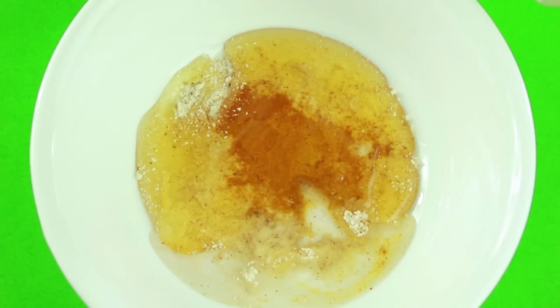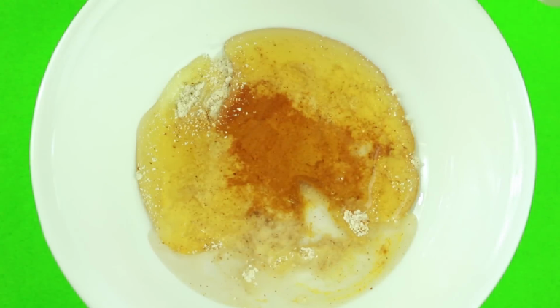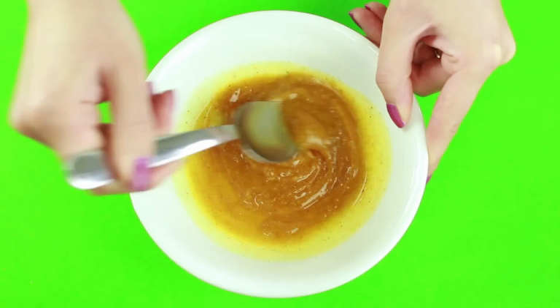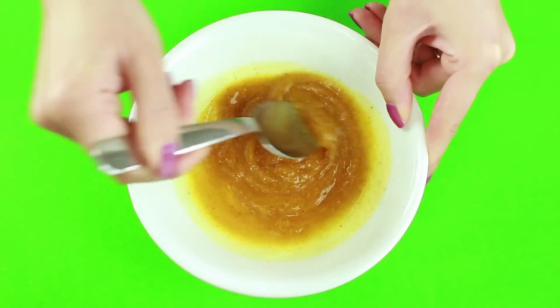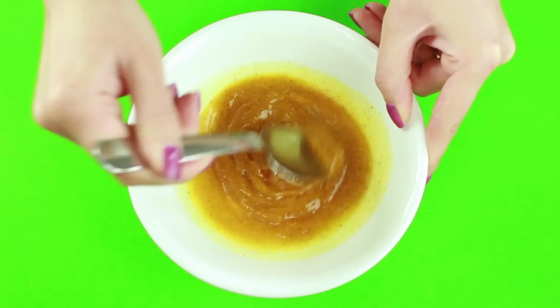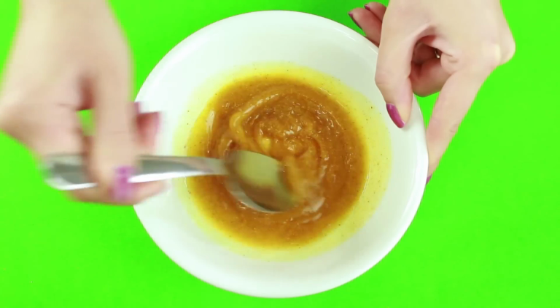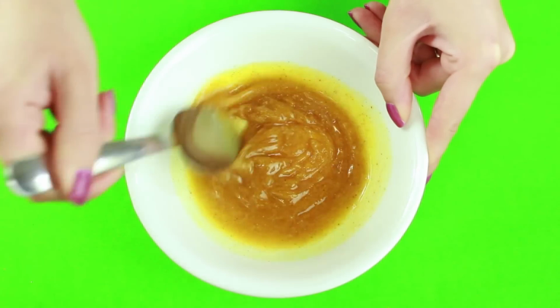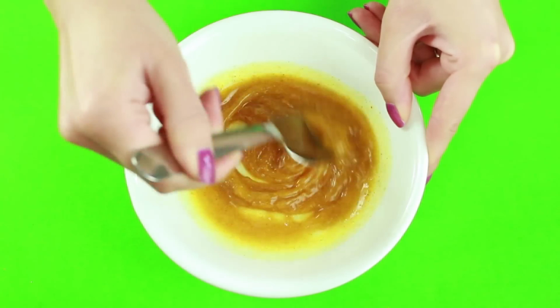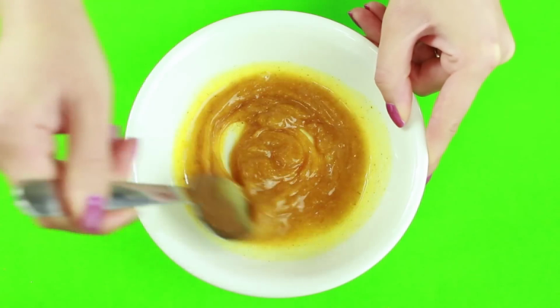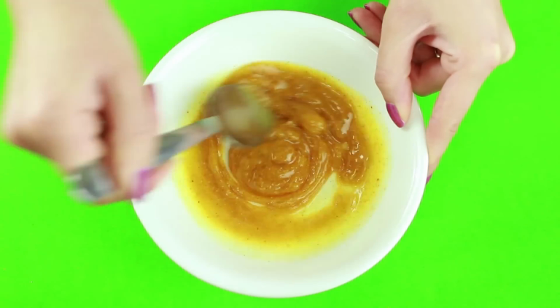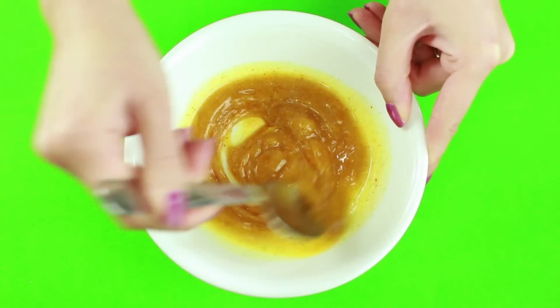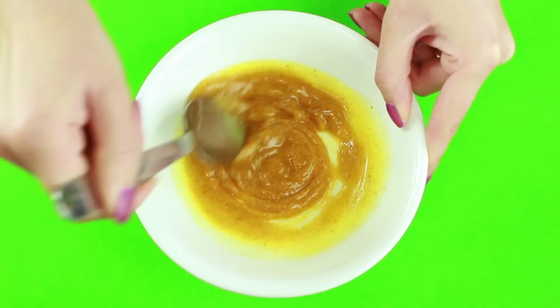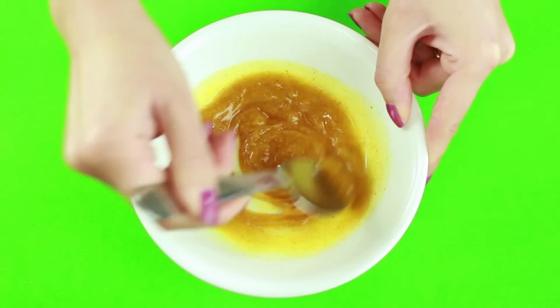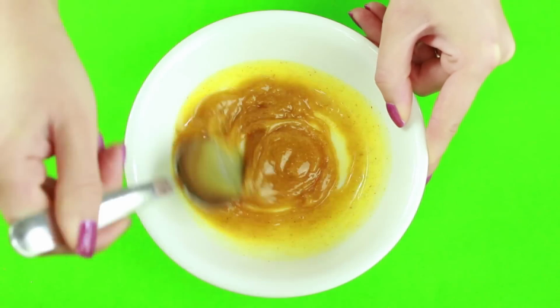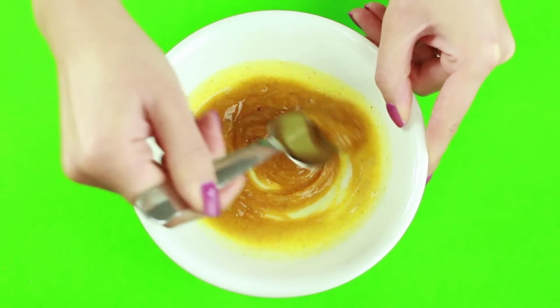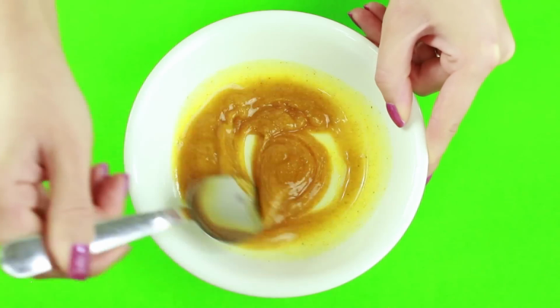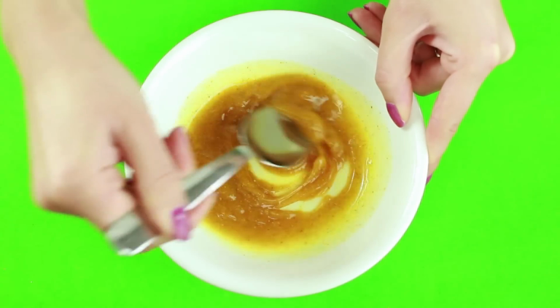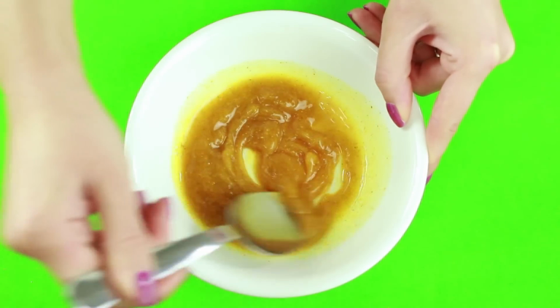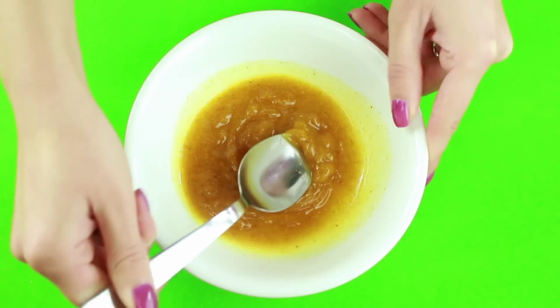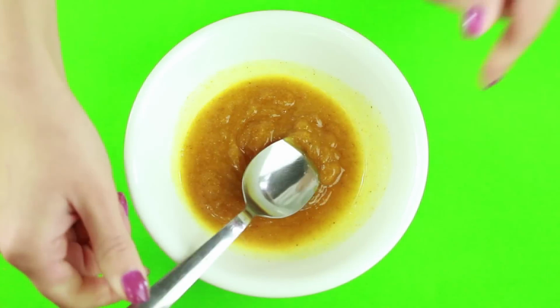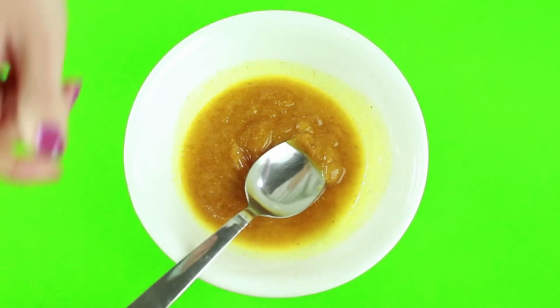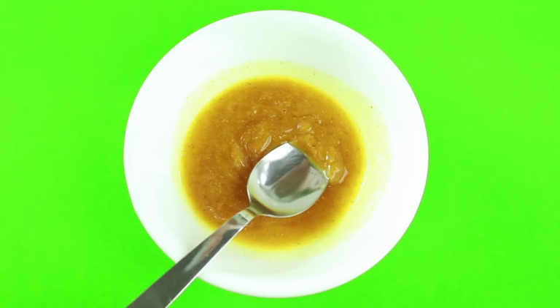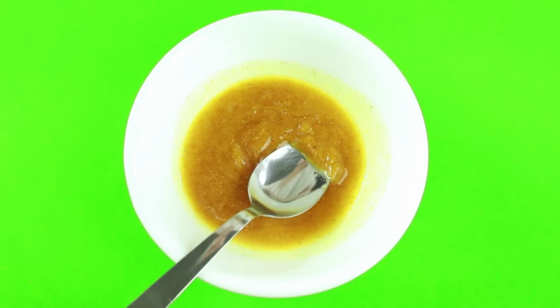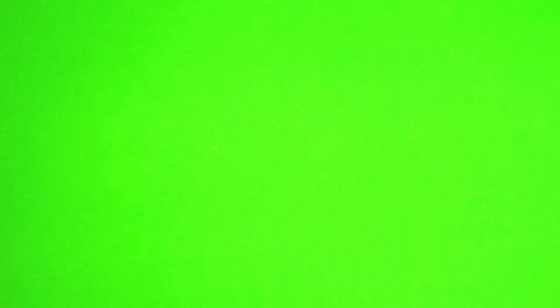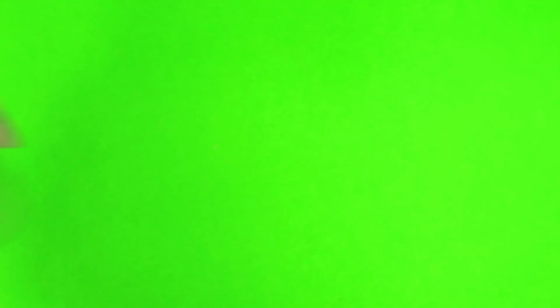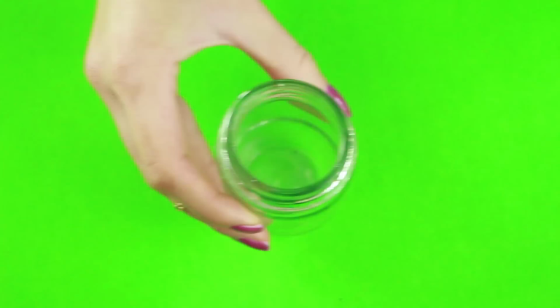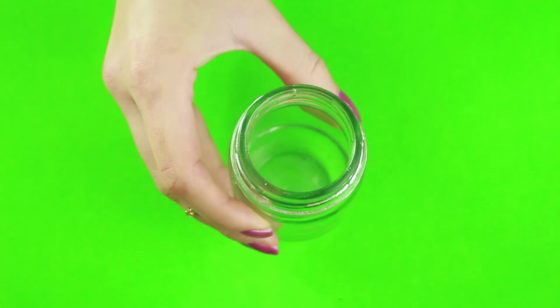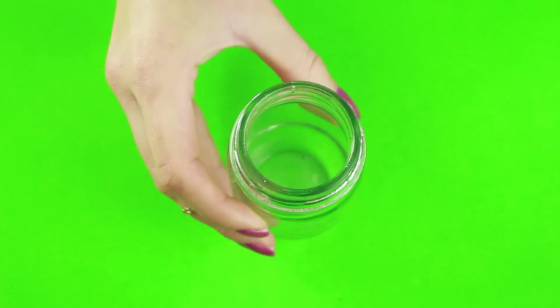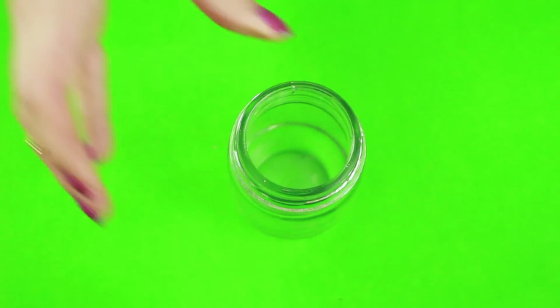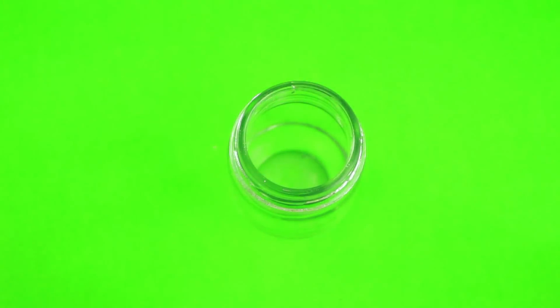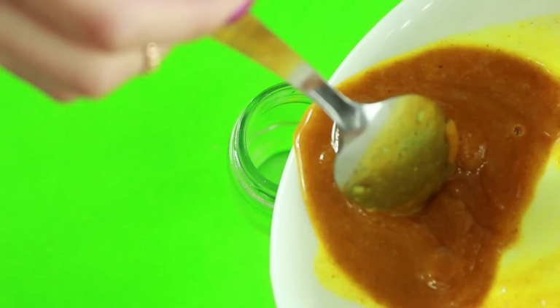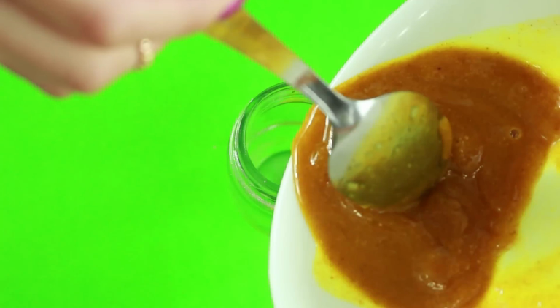Finally, finish off with extra virgin coconut oil, which will deeply moisturize the skin and make you look beautiful. Now just mix it all up and transfer it to some kind of a container.